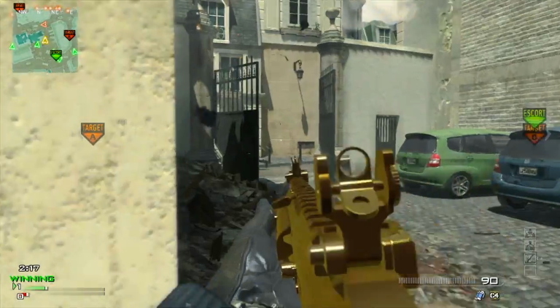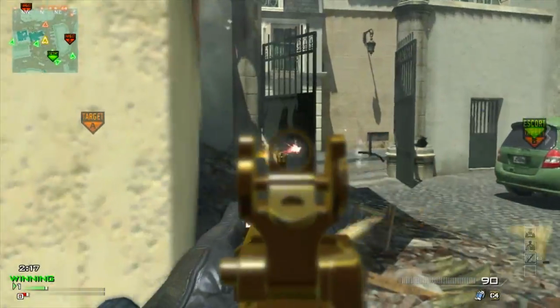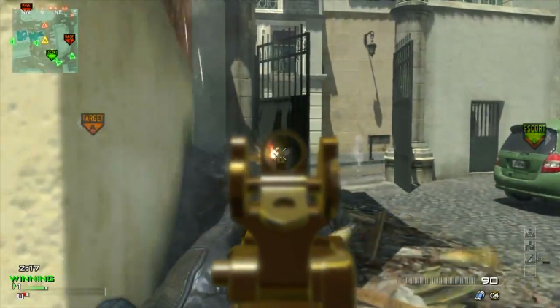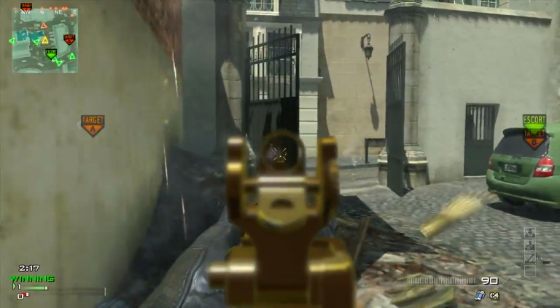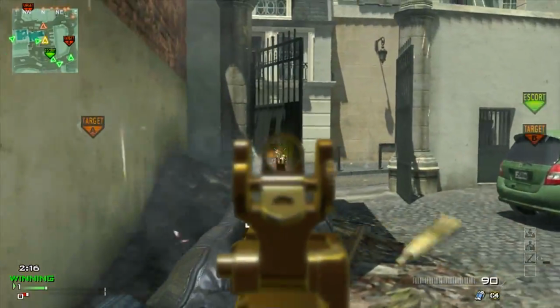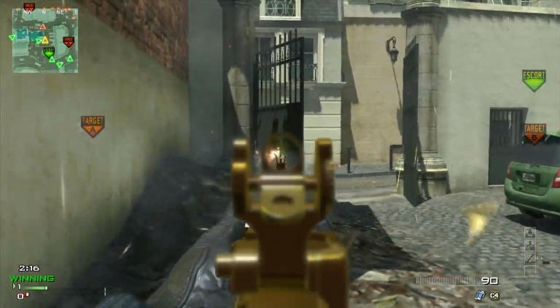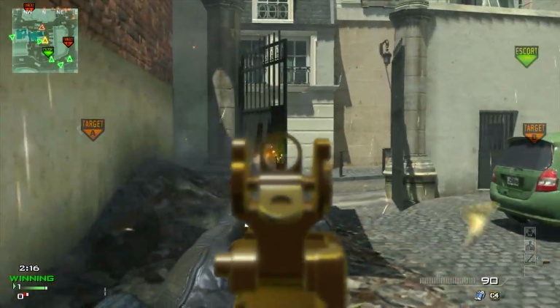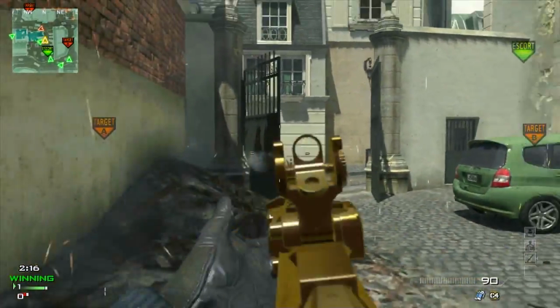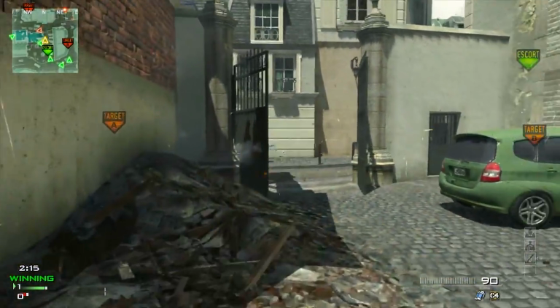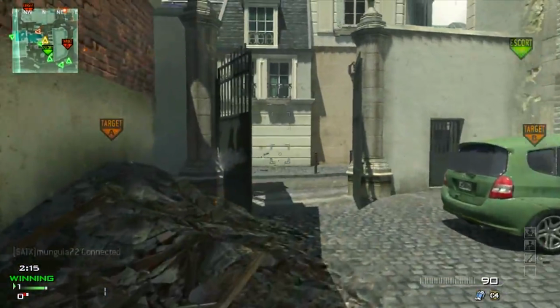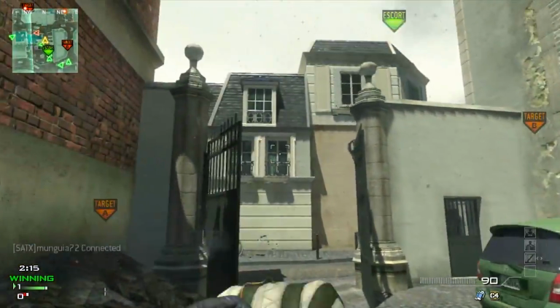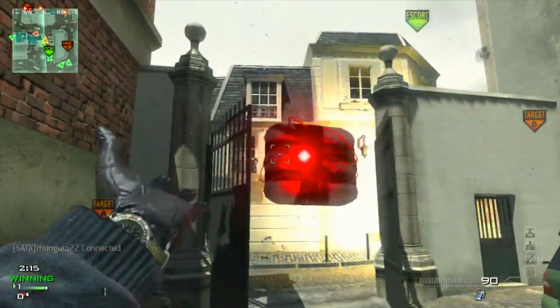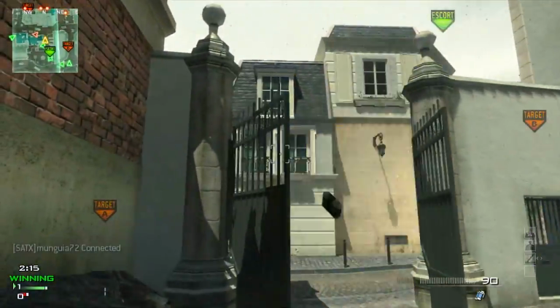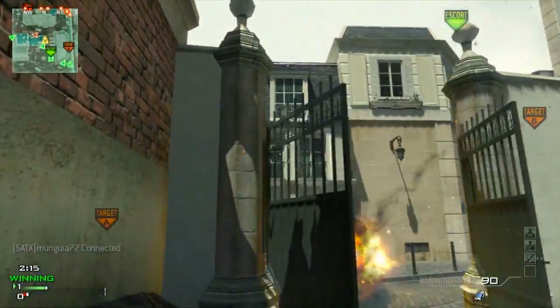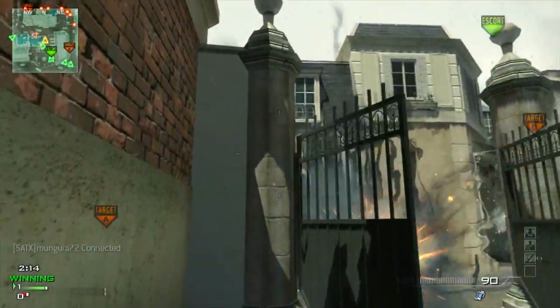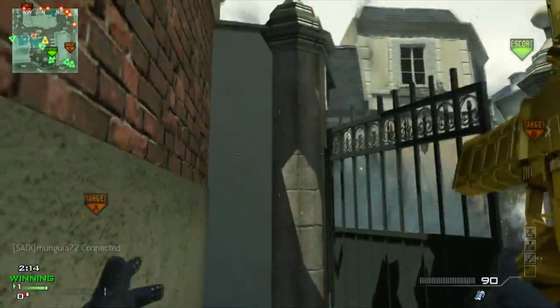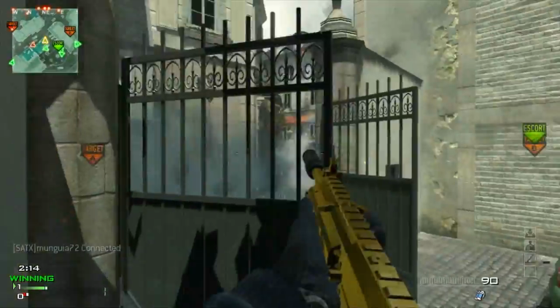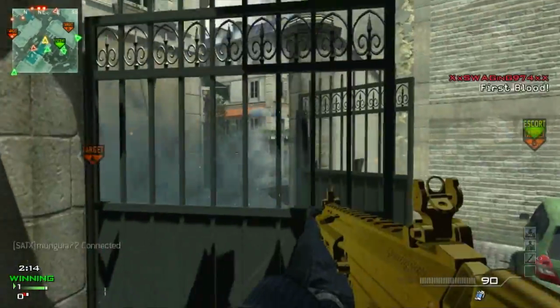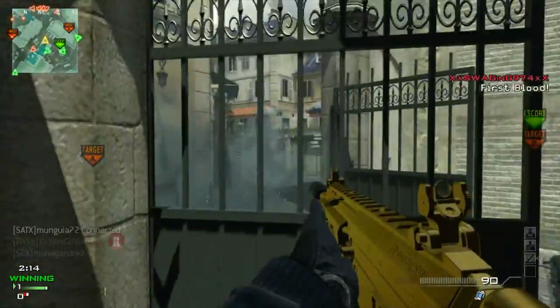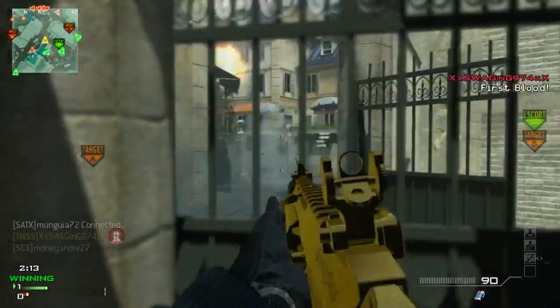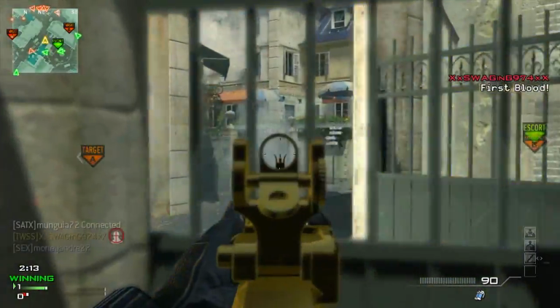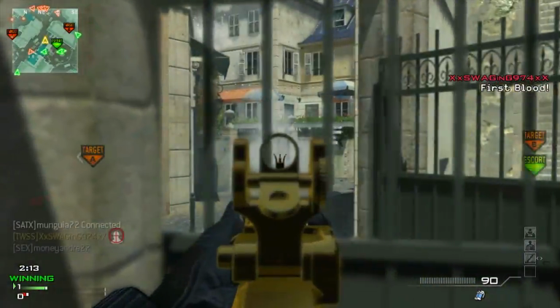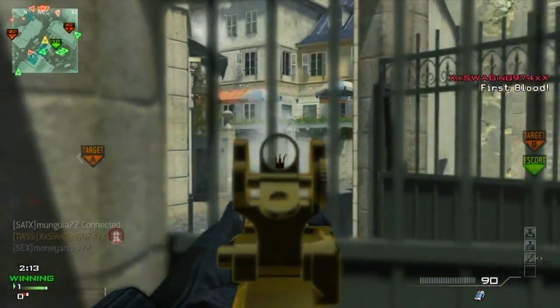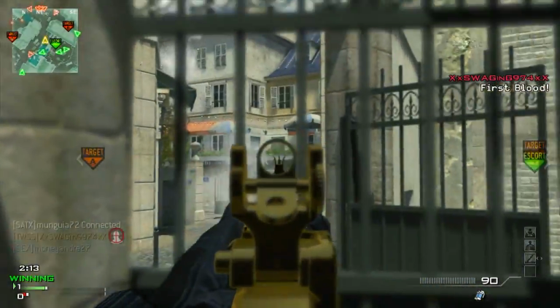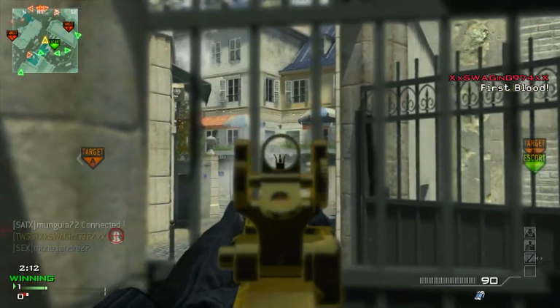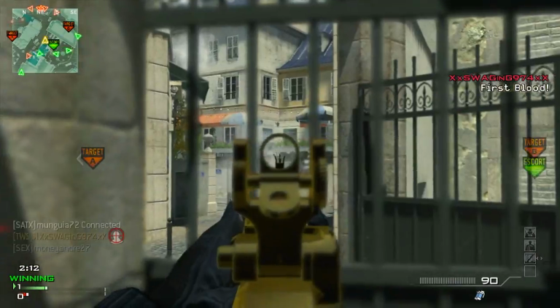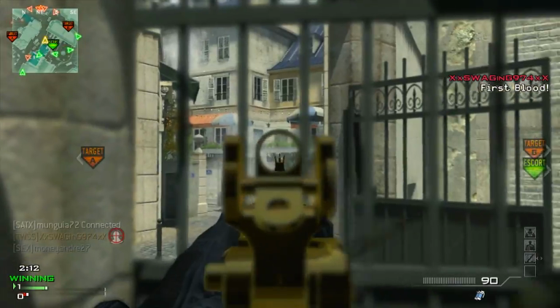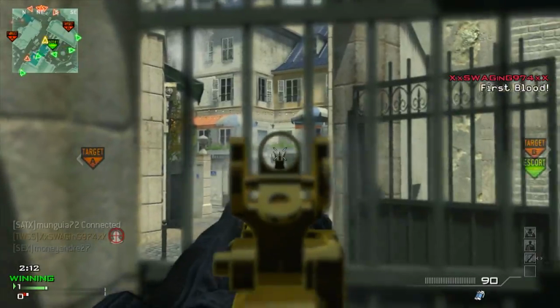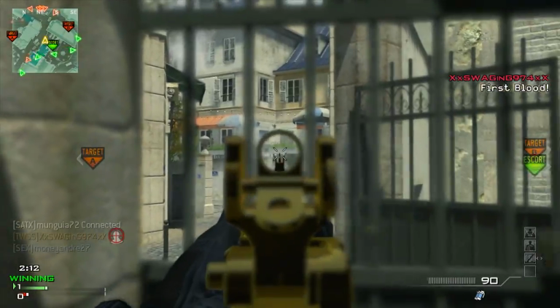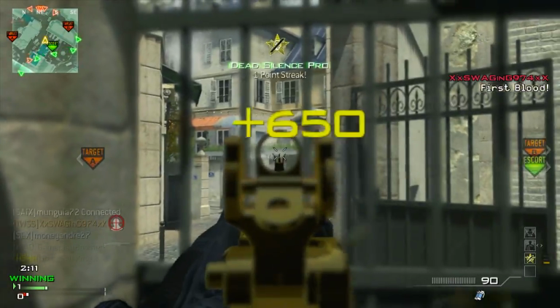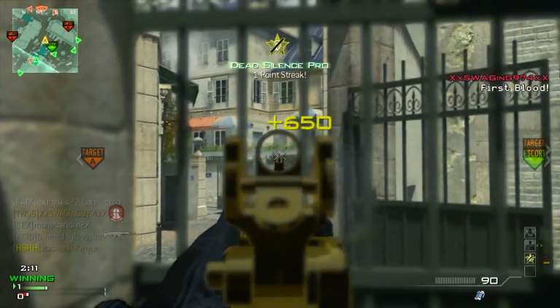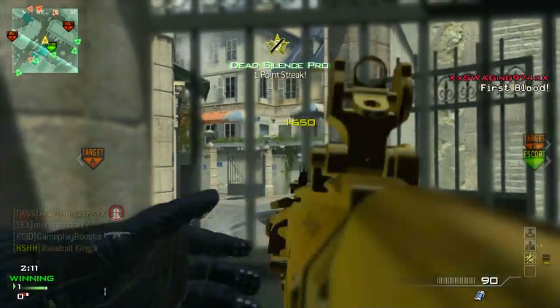Hey guys, JNAS here. What is up guys? This is a 32-in-1 S&D Moab with no riot shielders.